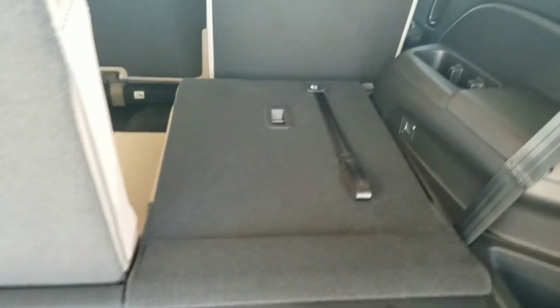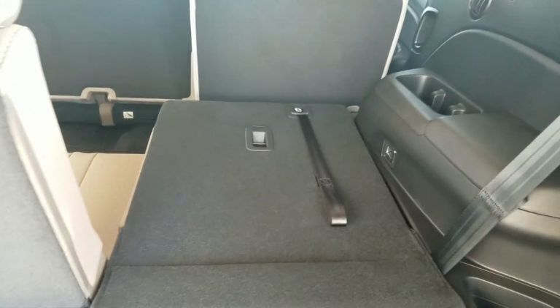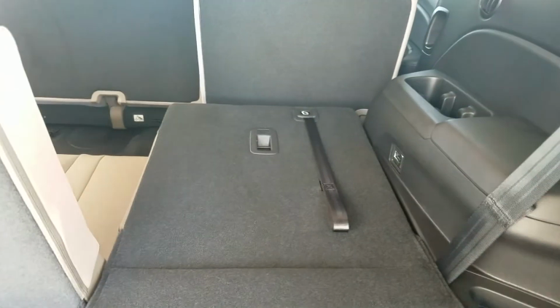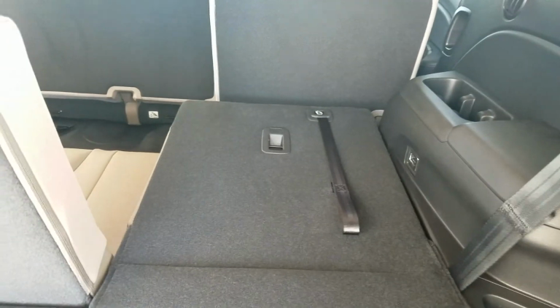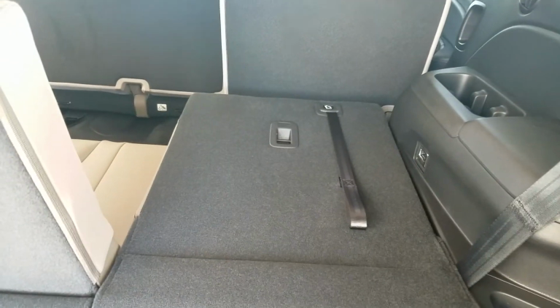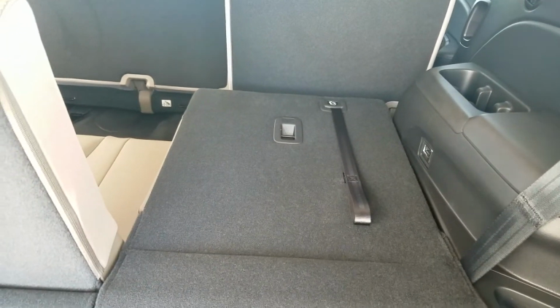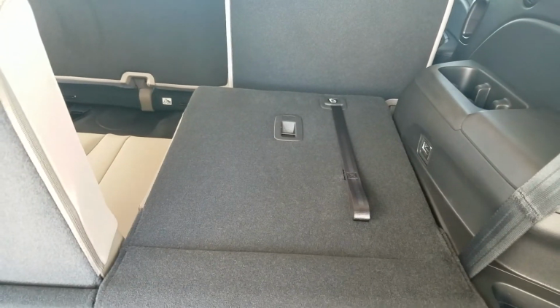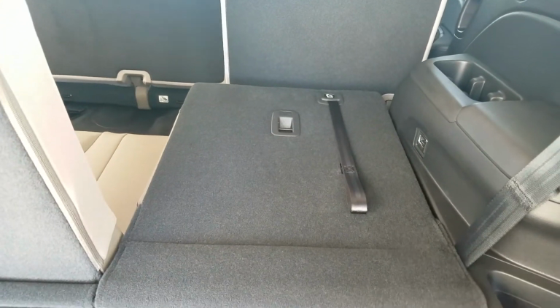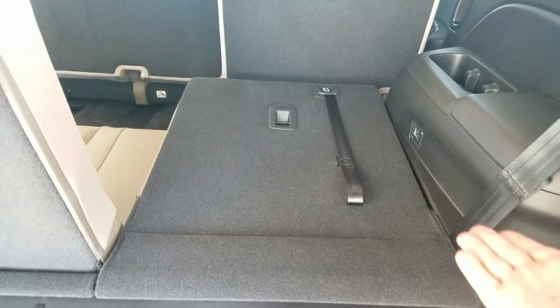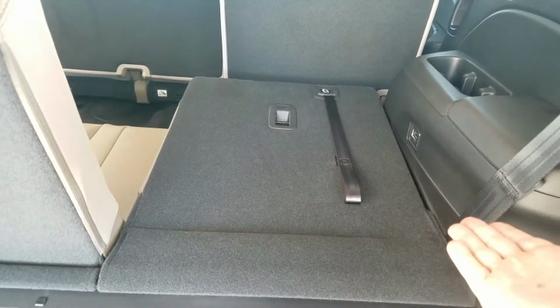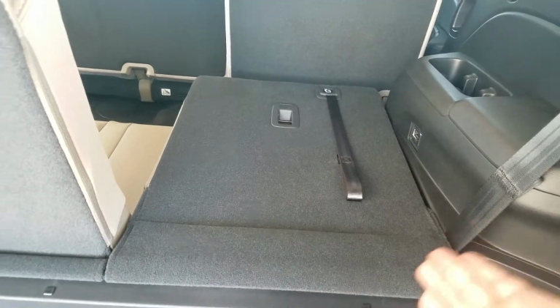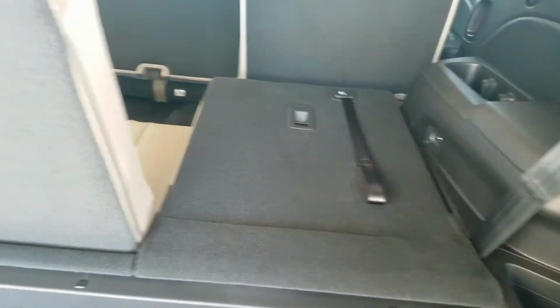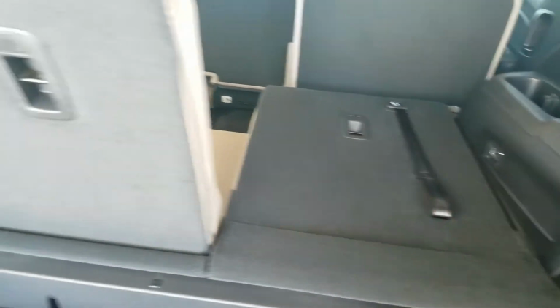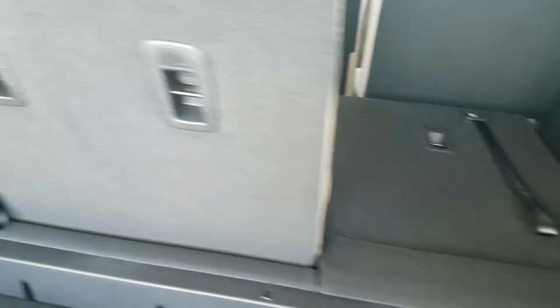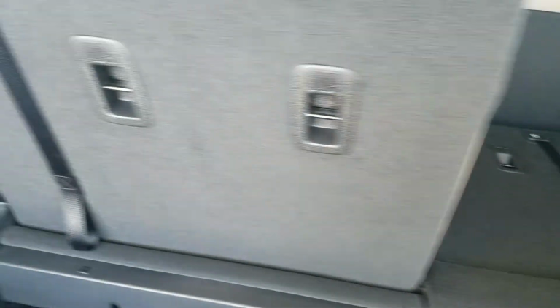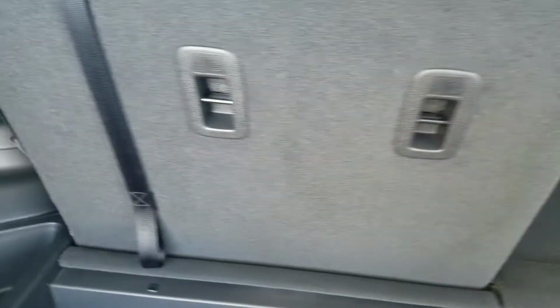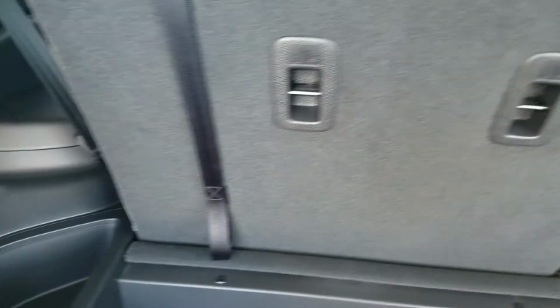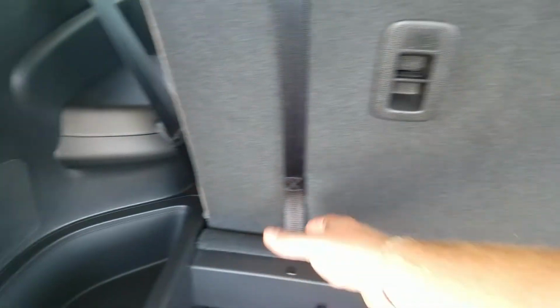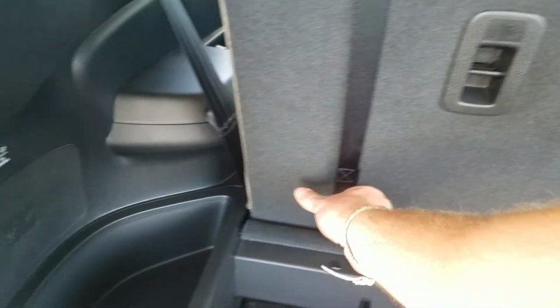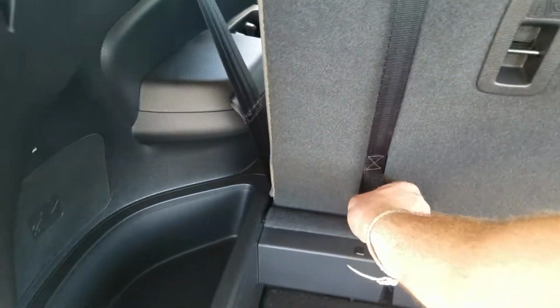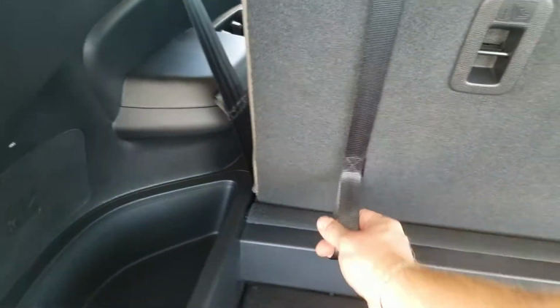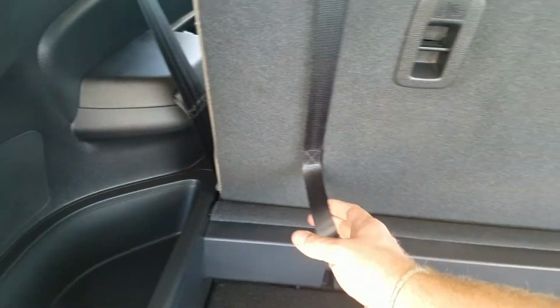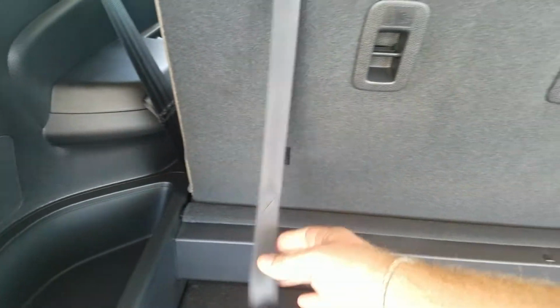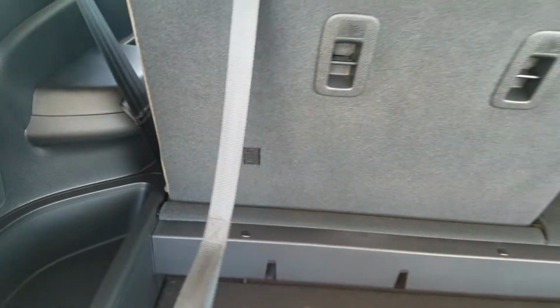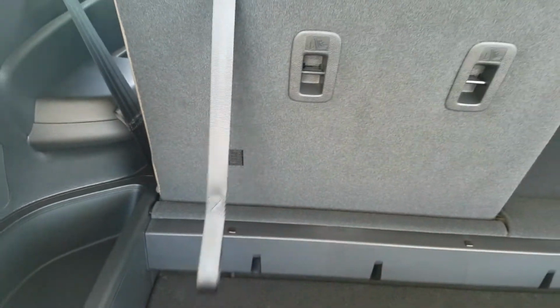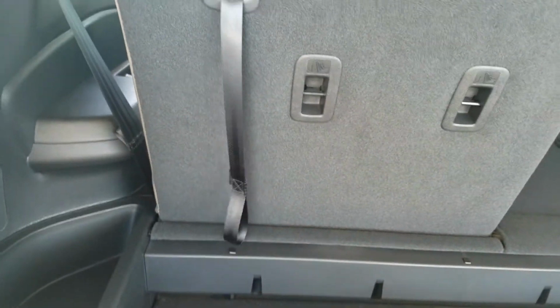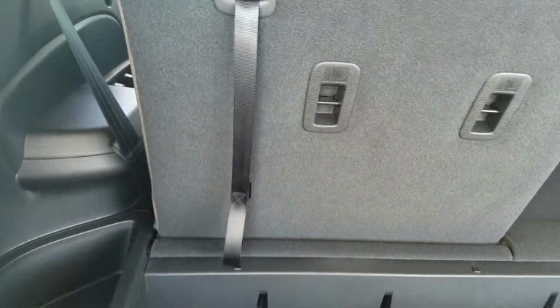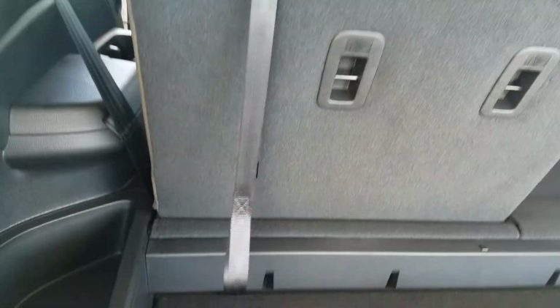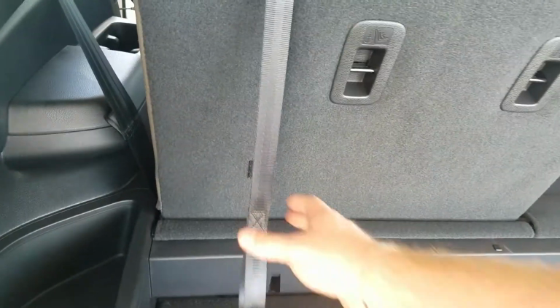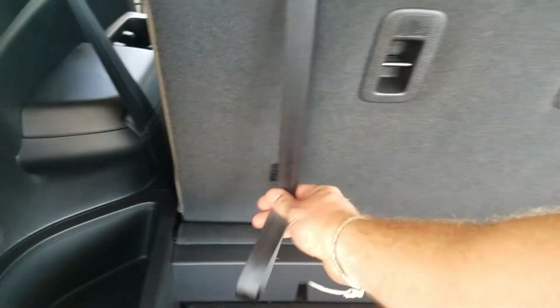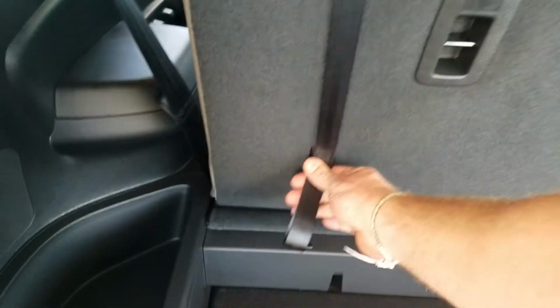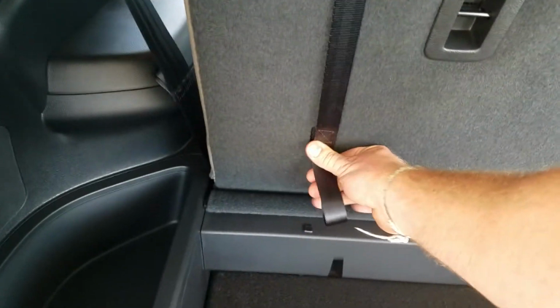I have one of the seats folded down so you can see how it lays out, and the tabs are right here to throw them down. It's as simple as just pulling them and throwing them.